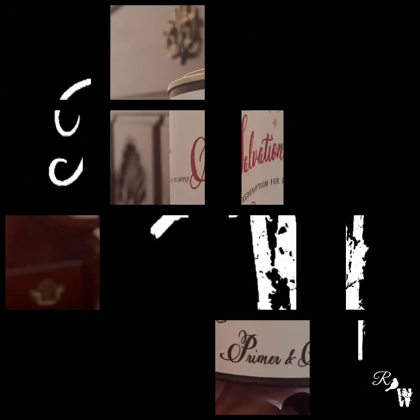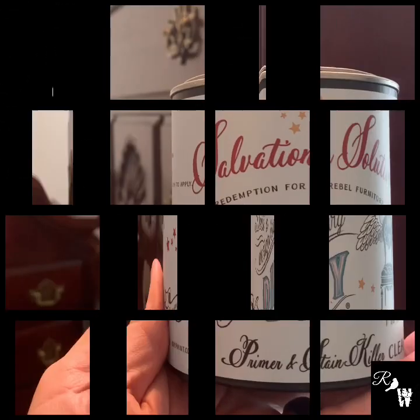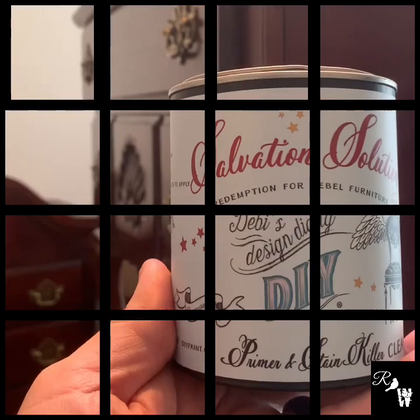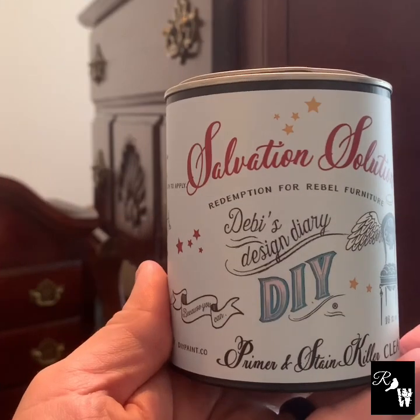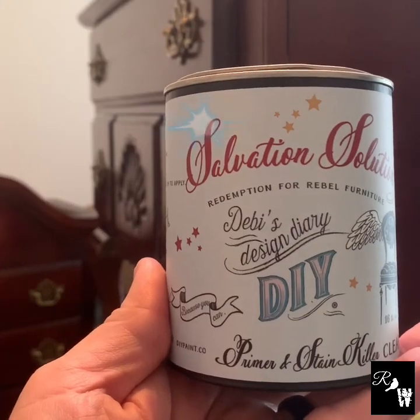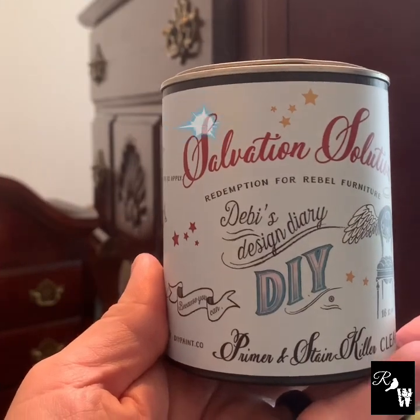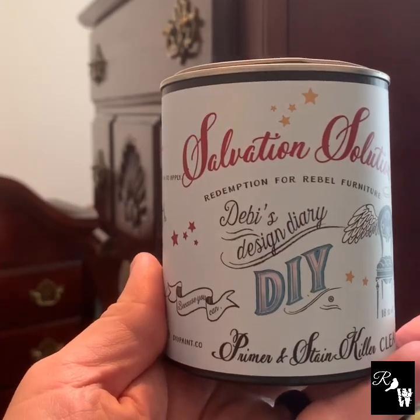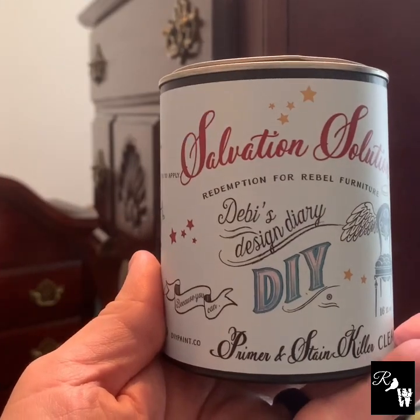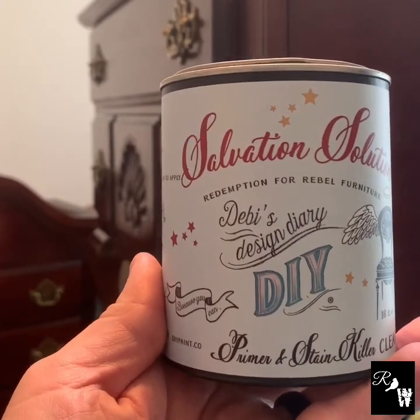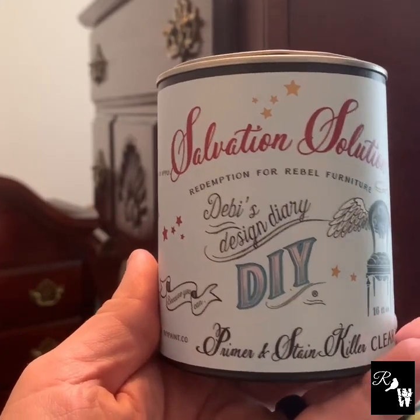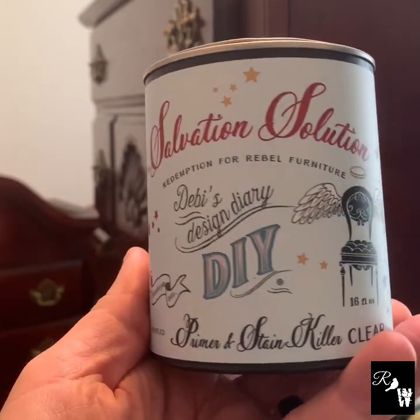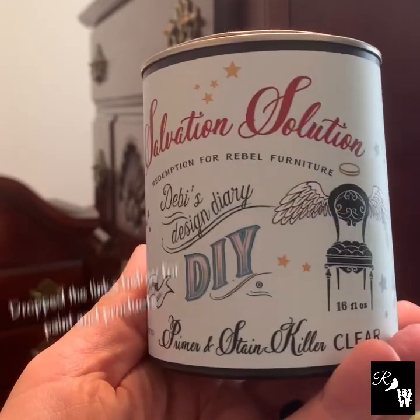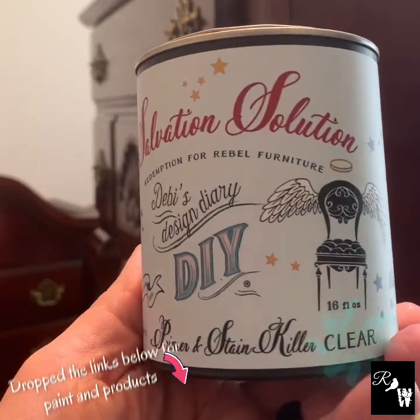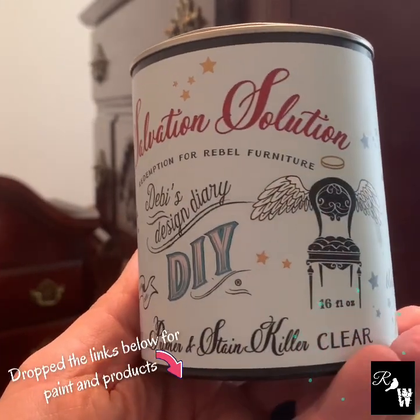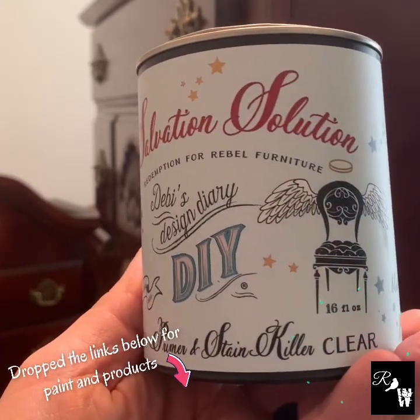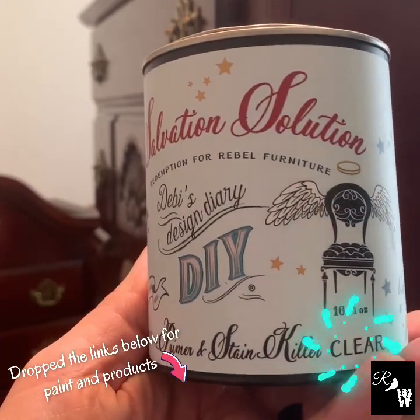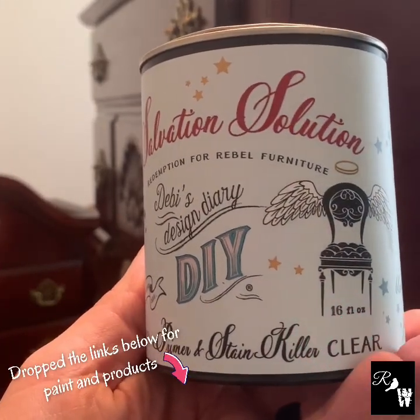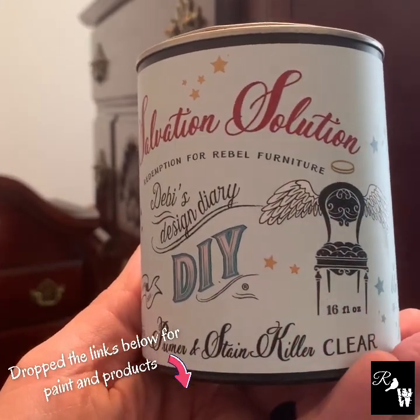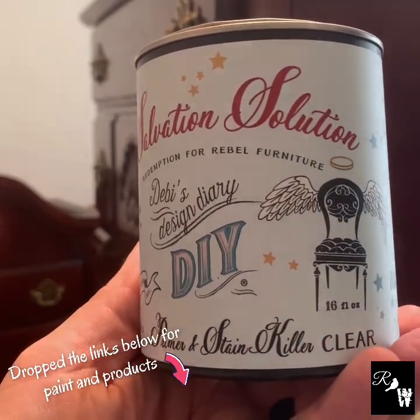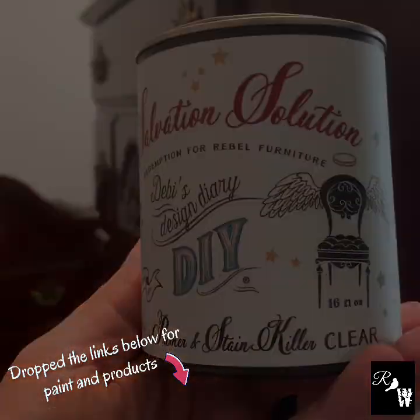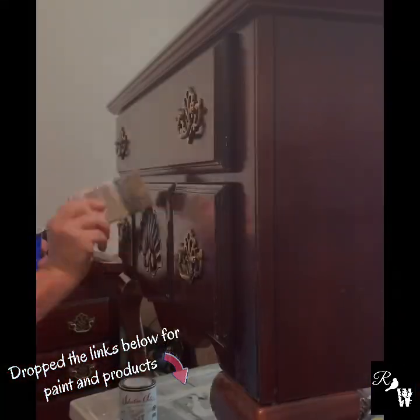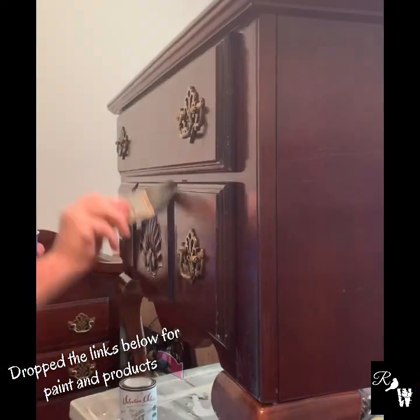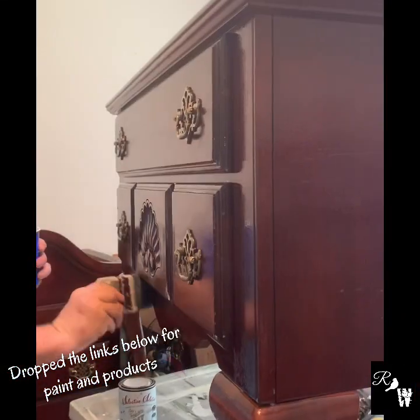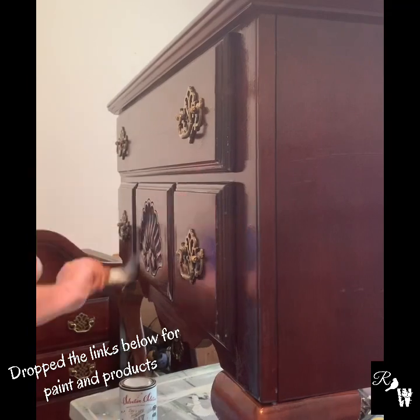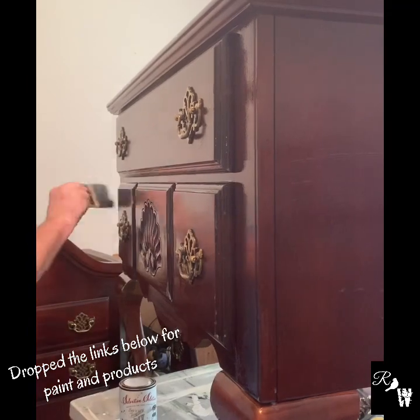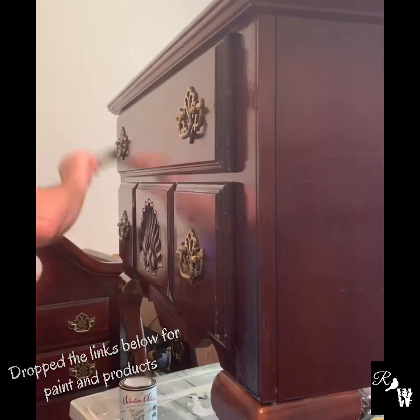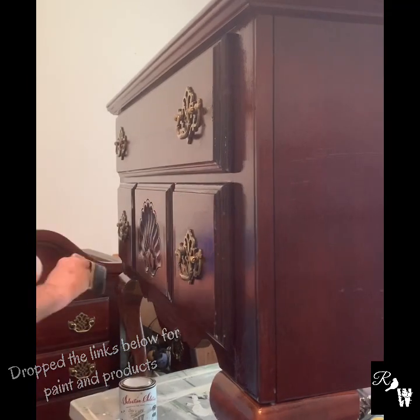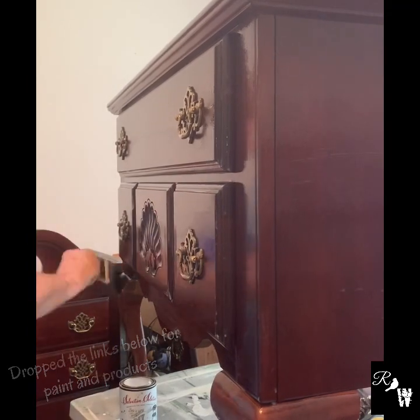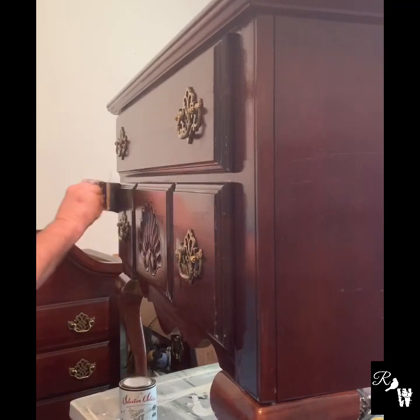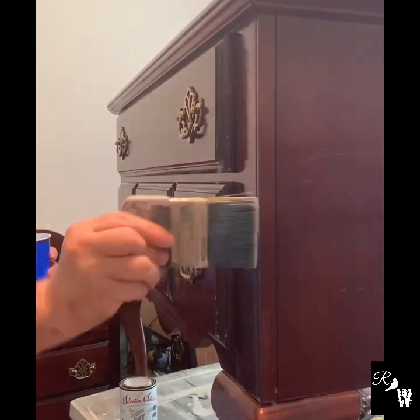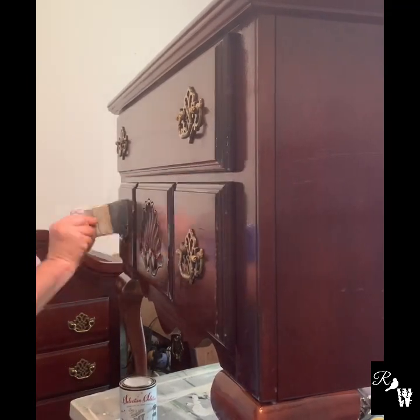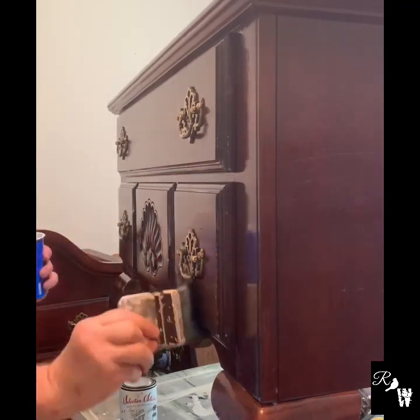We're going to start with DIY Salvation Solution in Clear. The goal is to hopefully help us protect from bleed-through and use less paint.